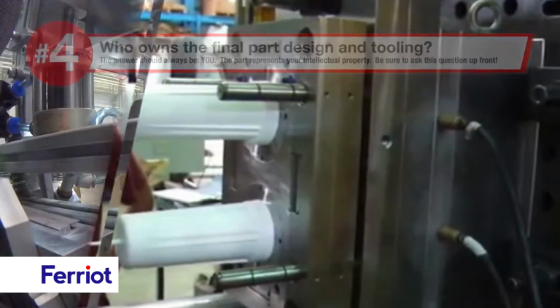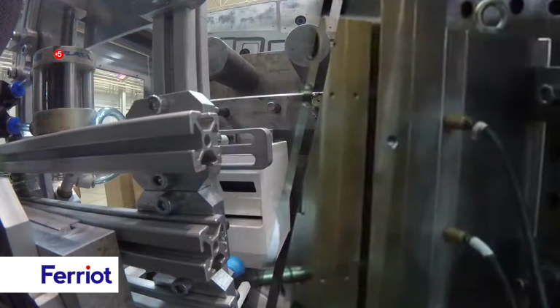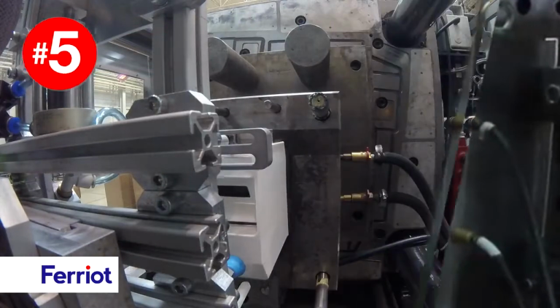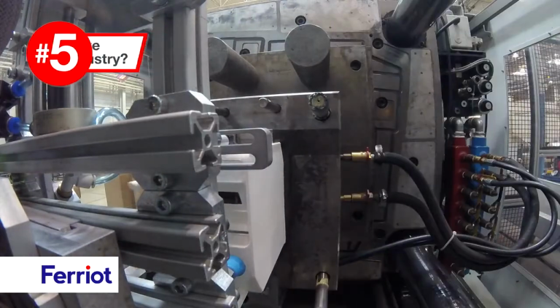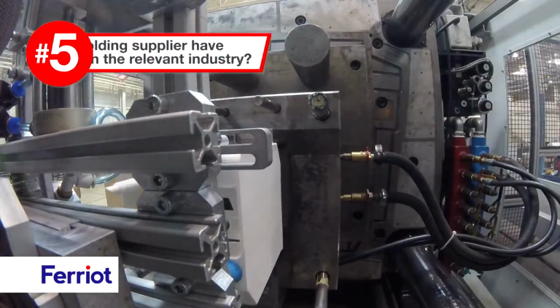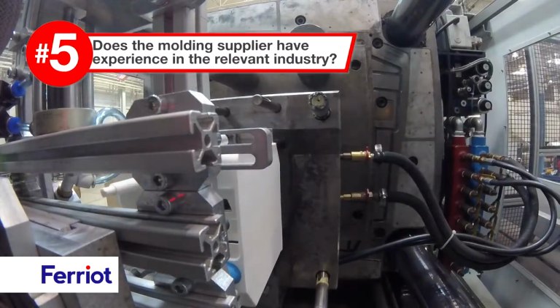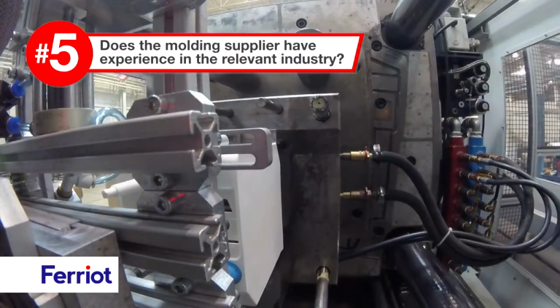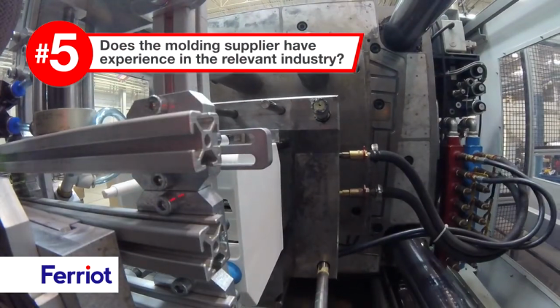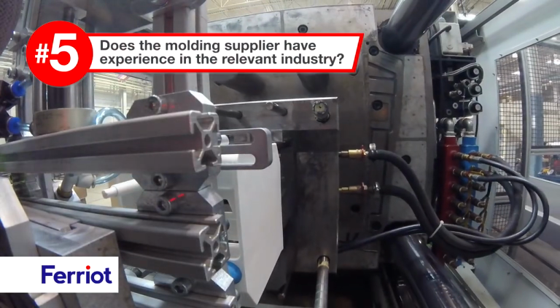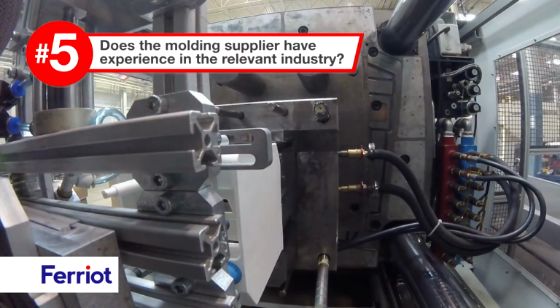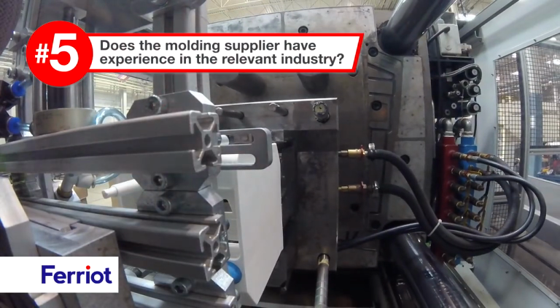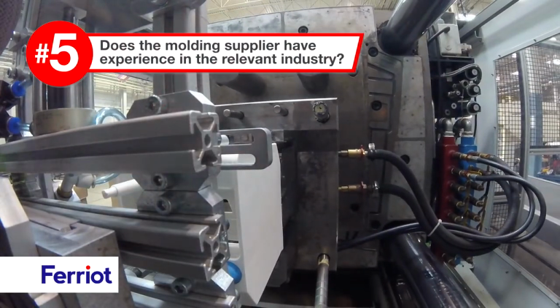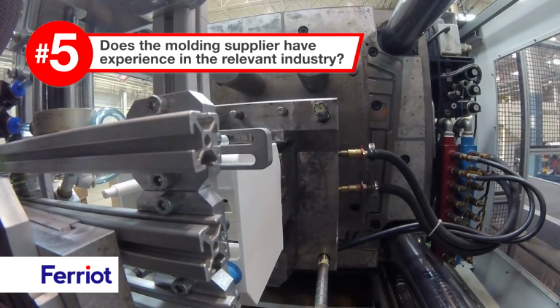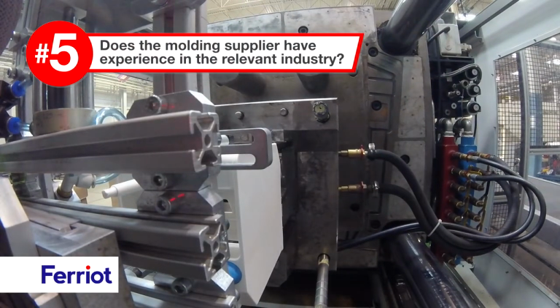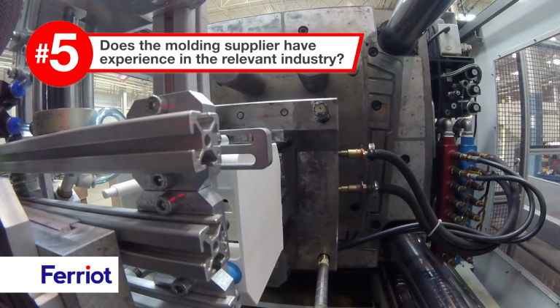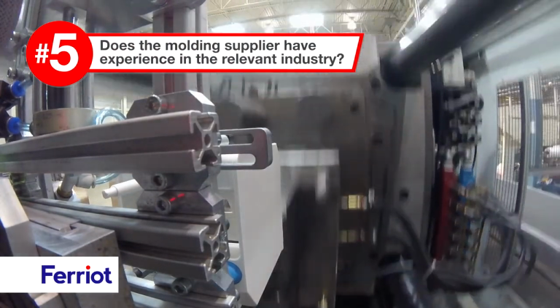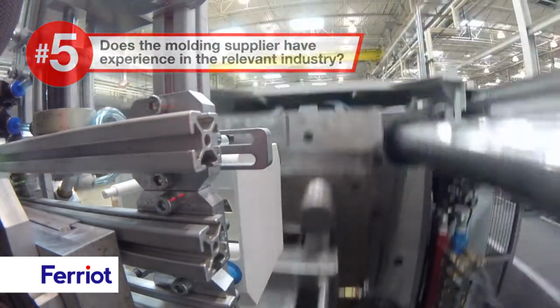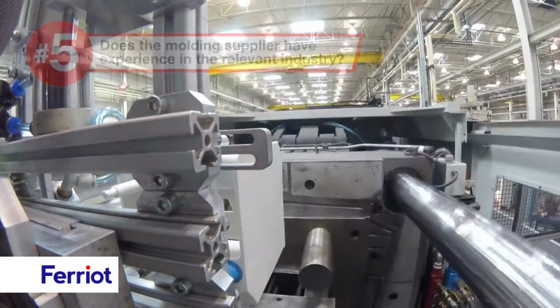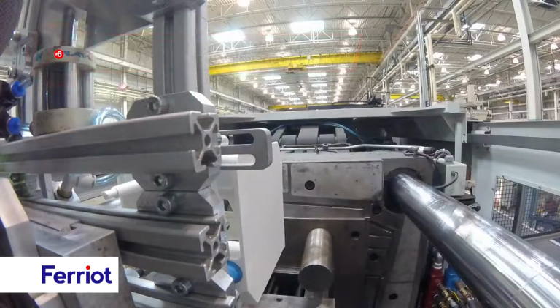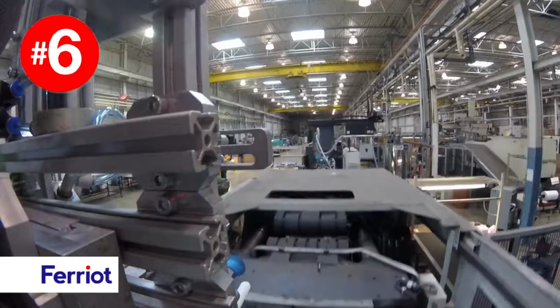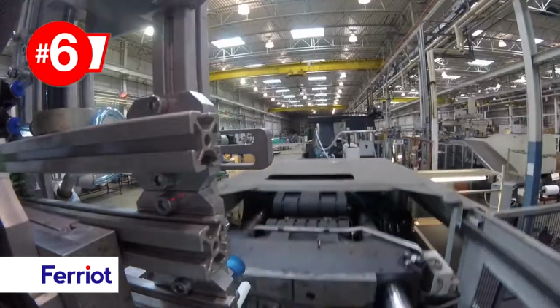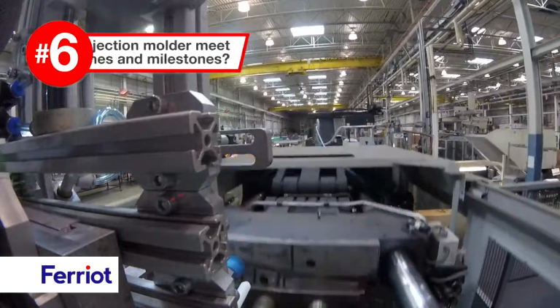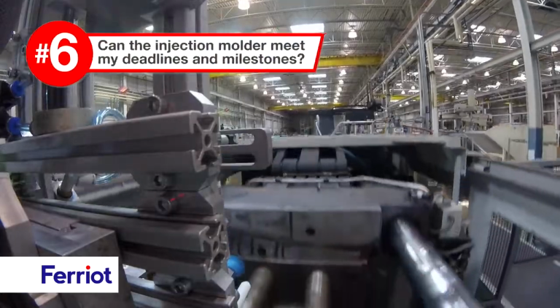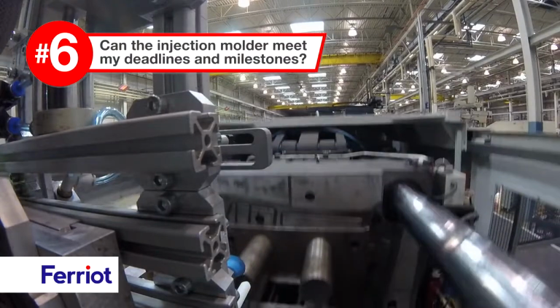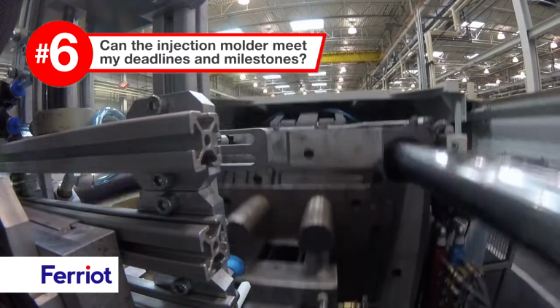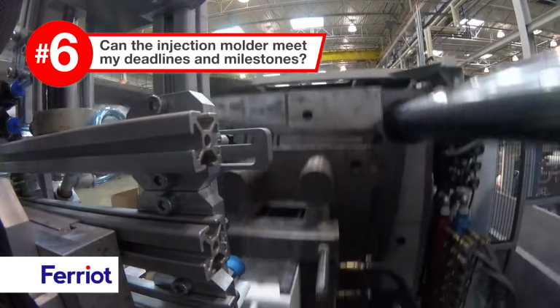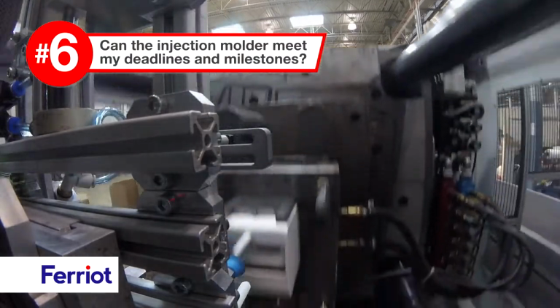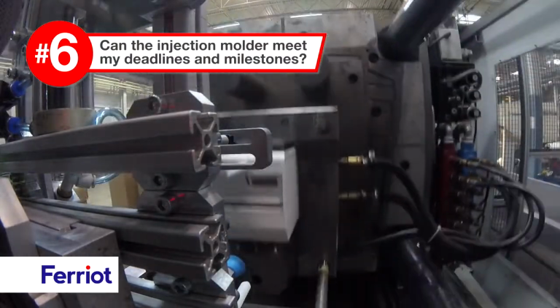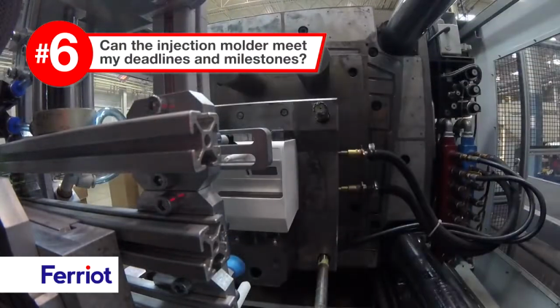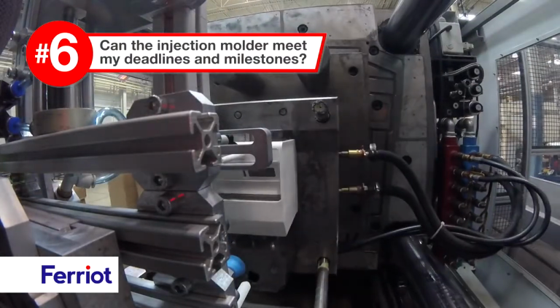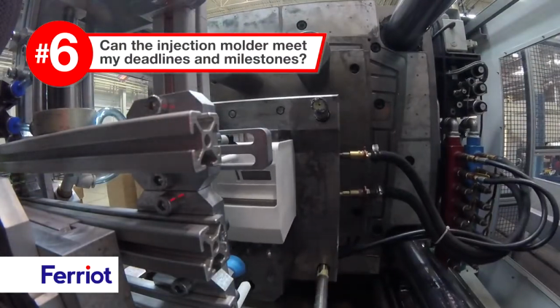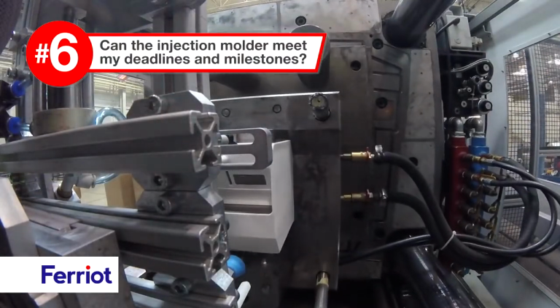Does the molding supplier have experience in the relevant industry? Can the injection molder meet my deadlines and milestones?